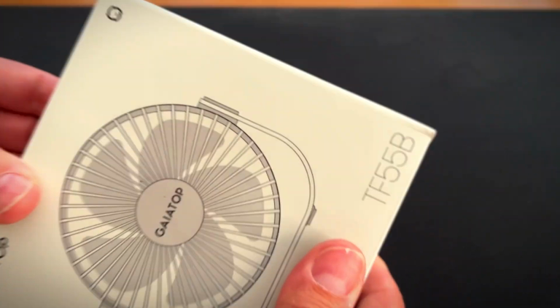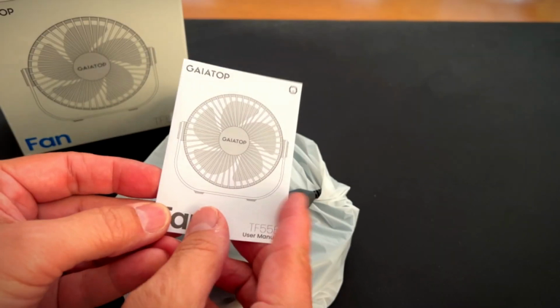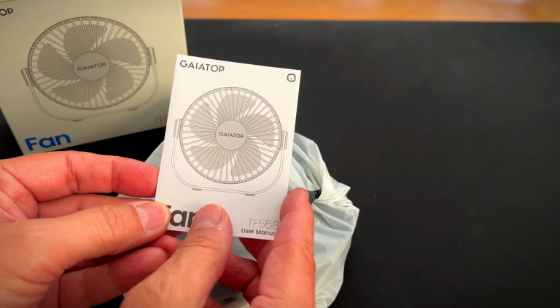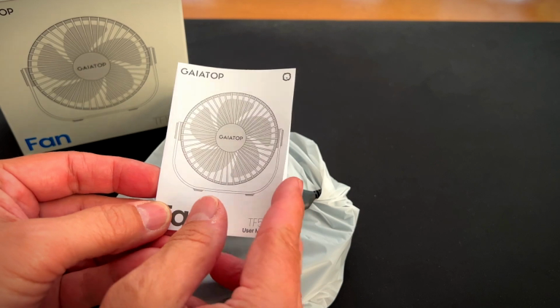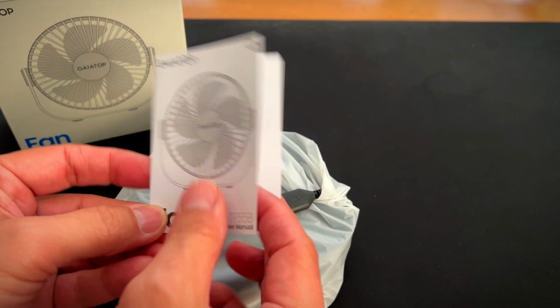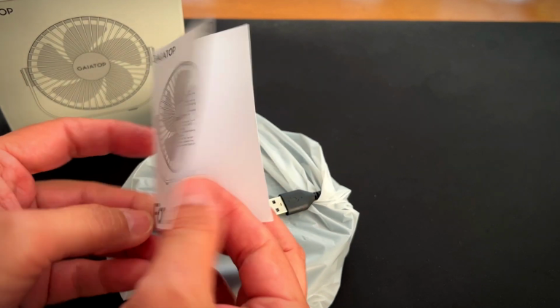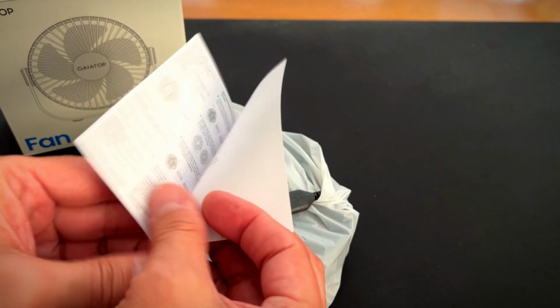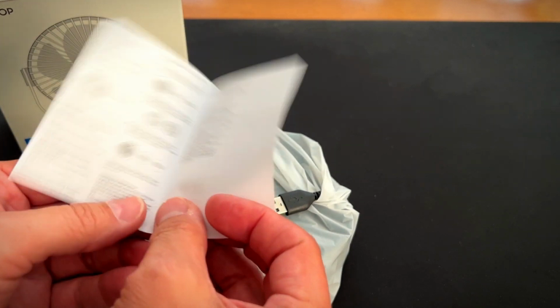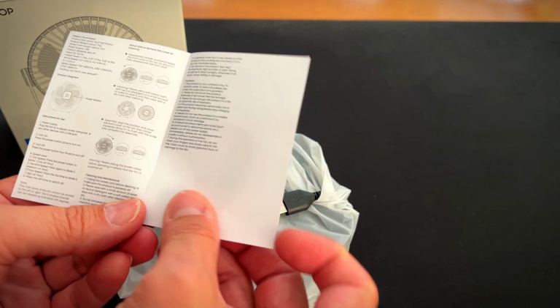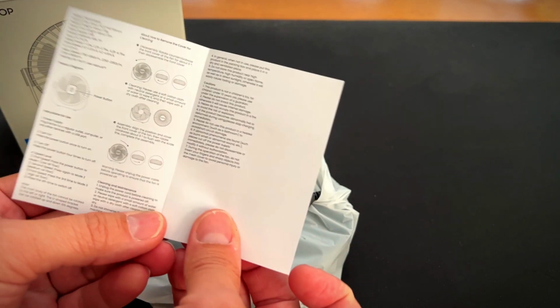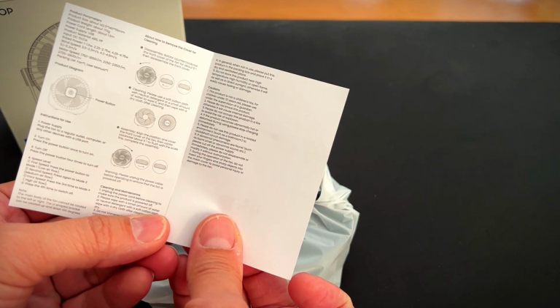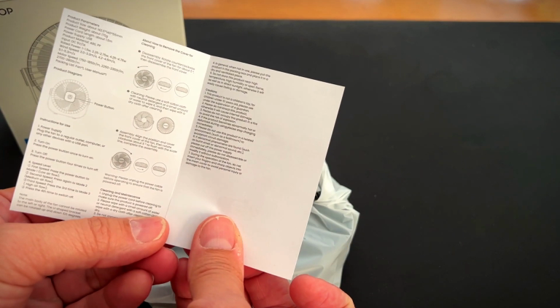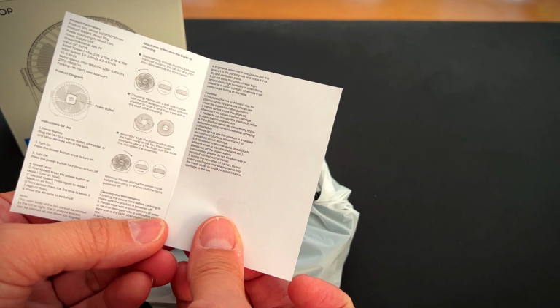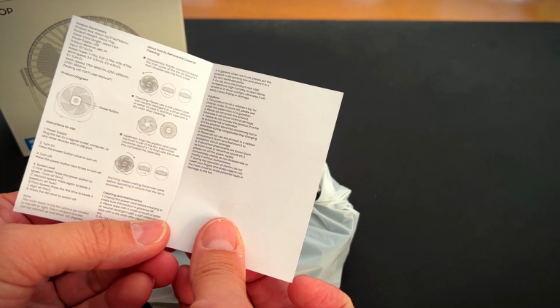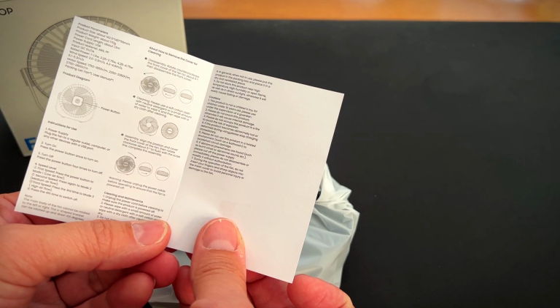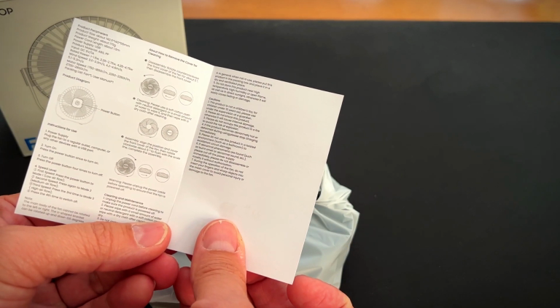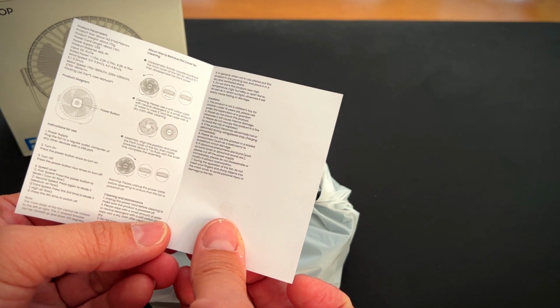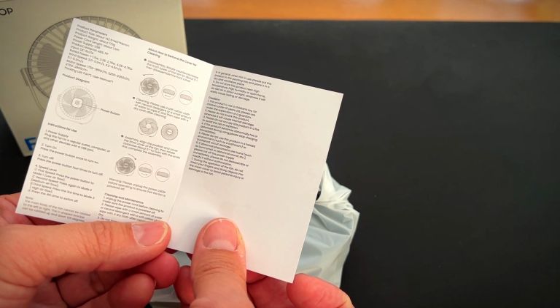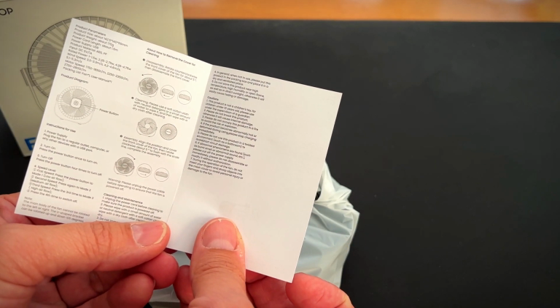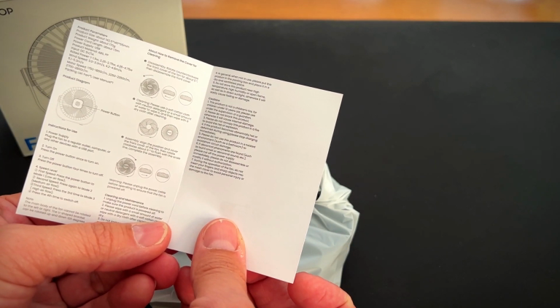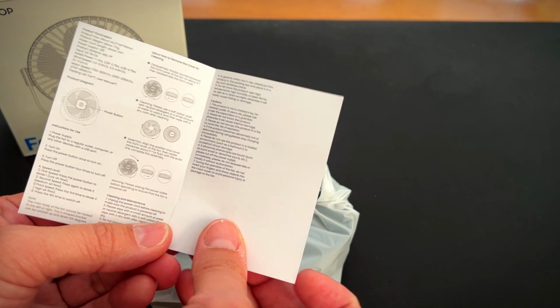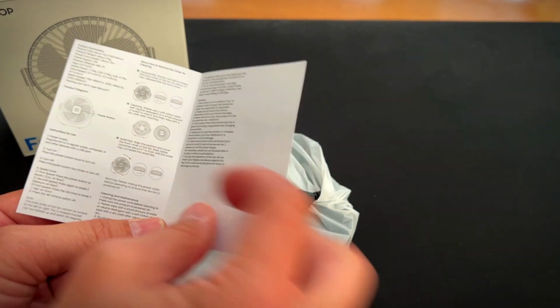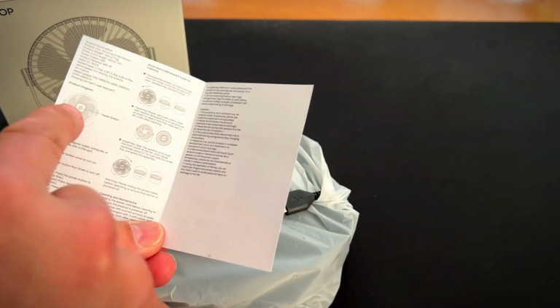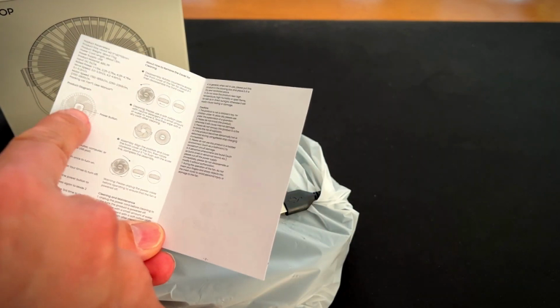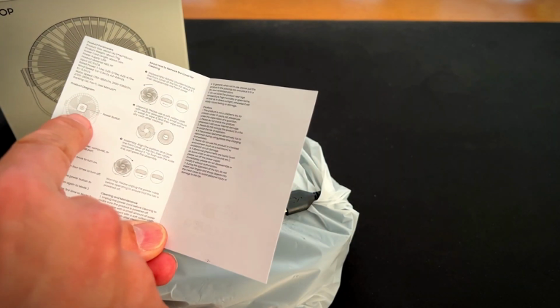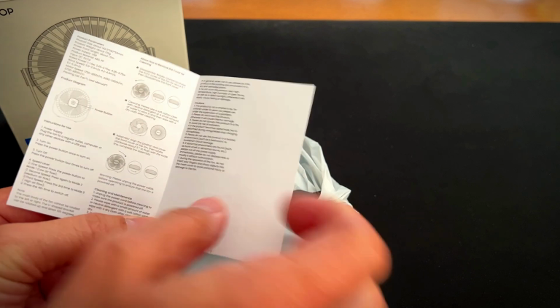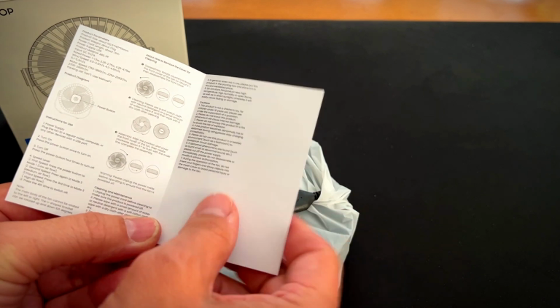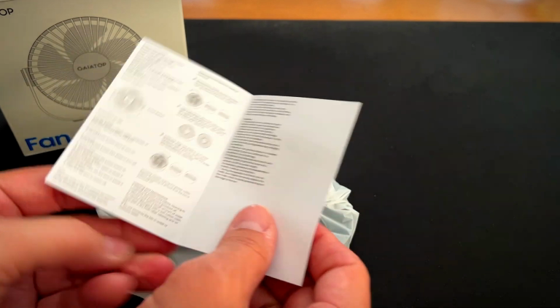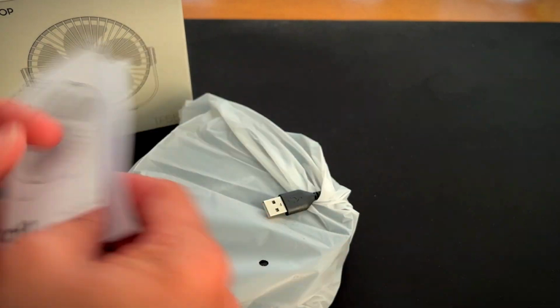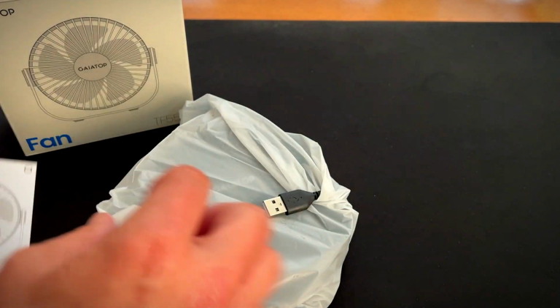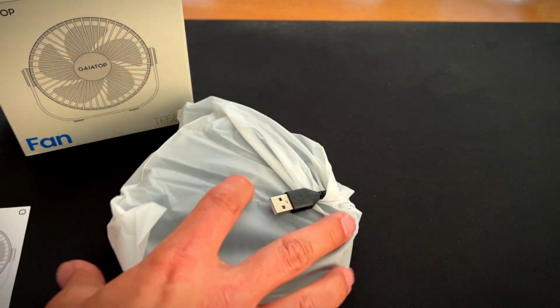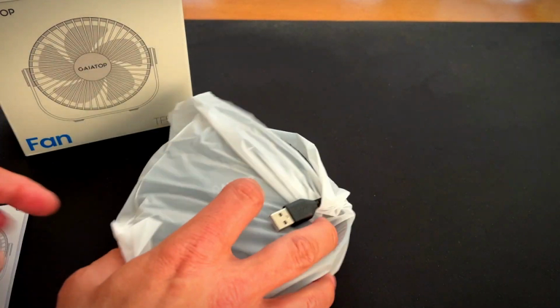And here is the user manual. You plug it into a USB, and the power button is right there on the front. So let's open it up and check it out.